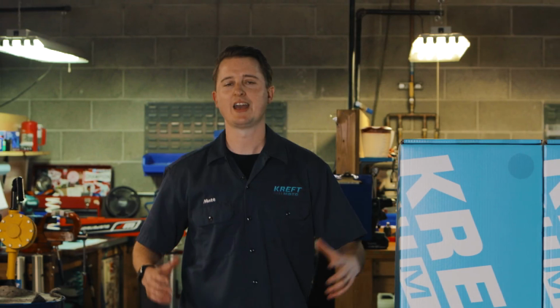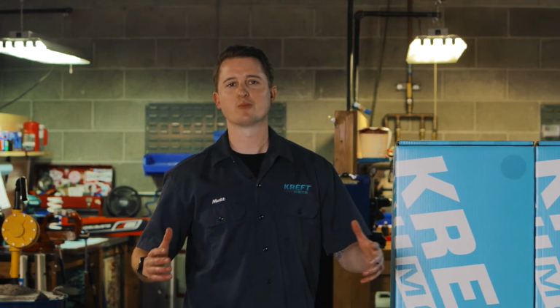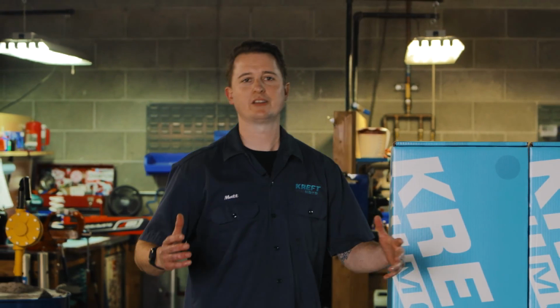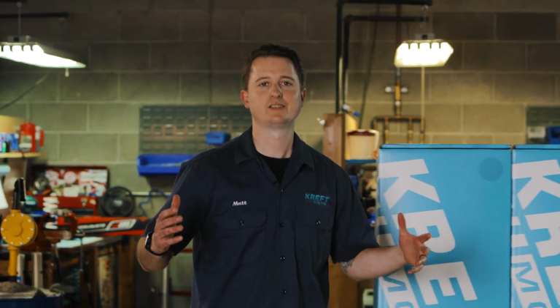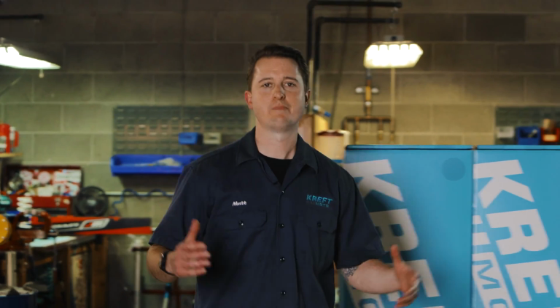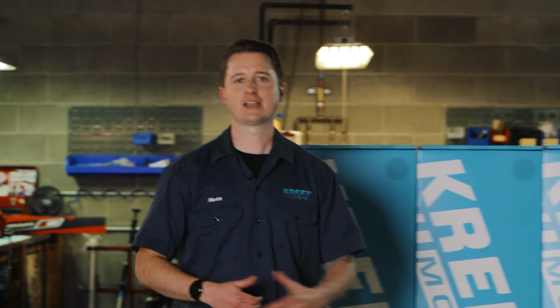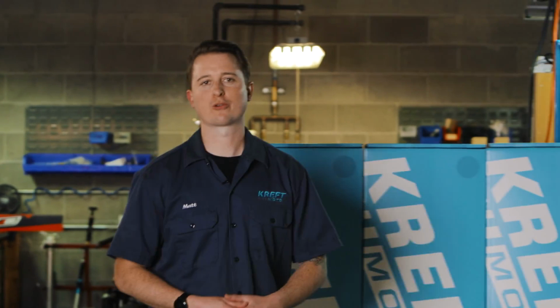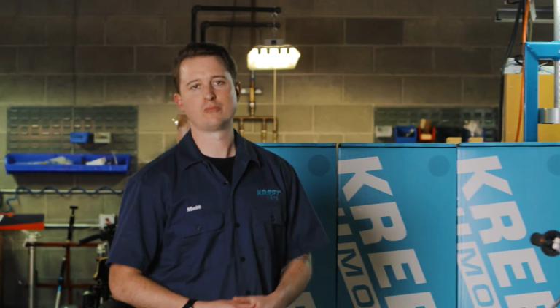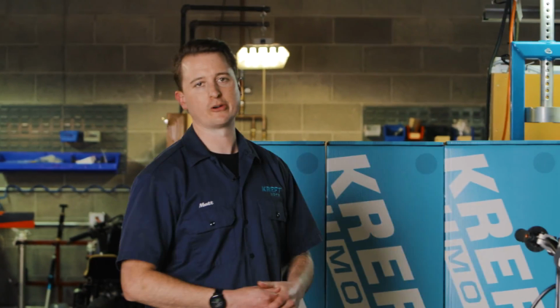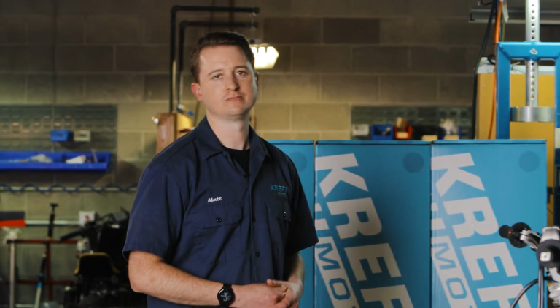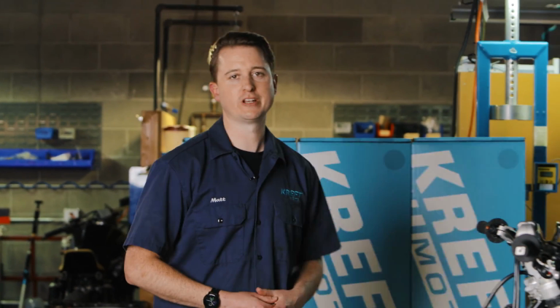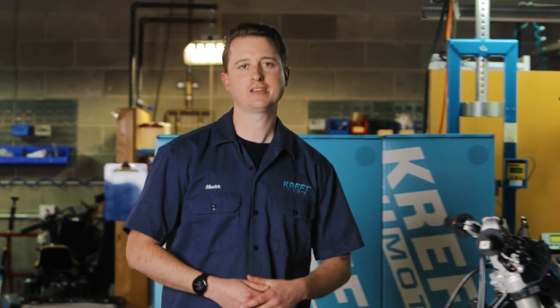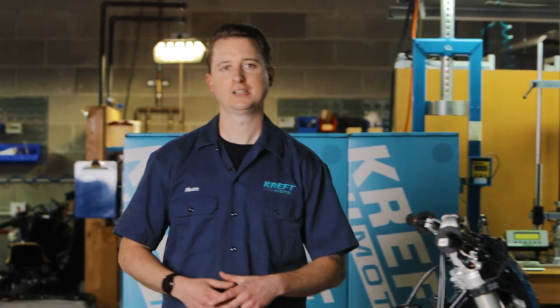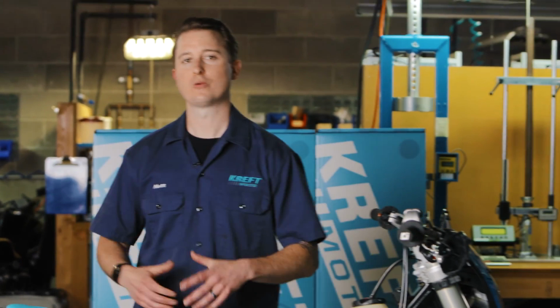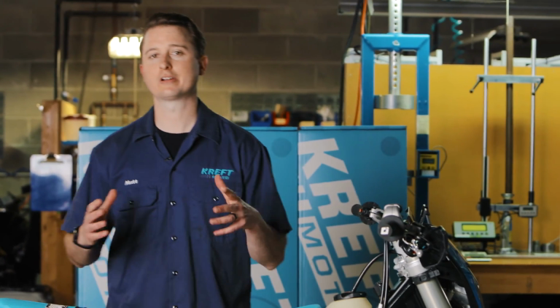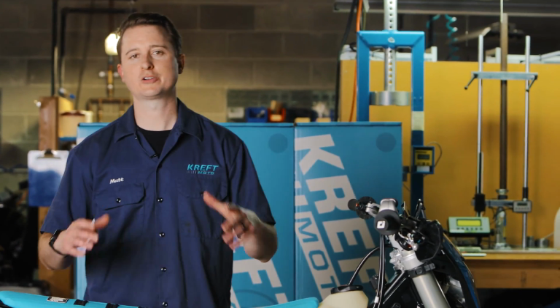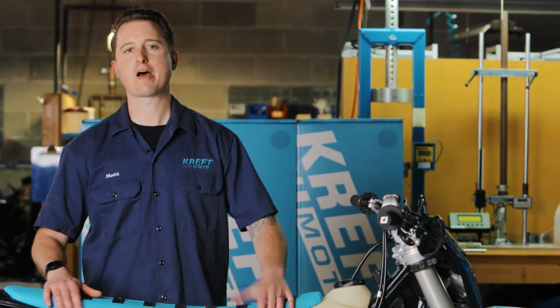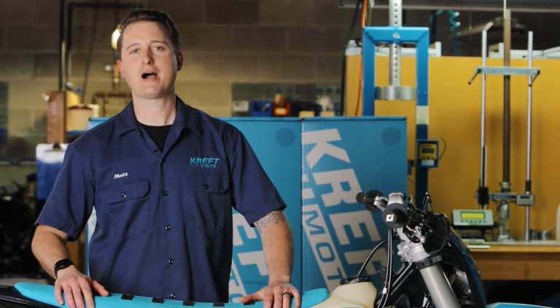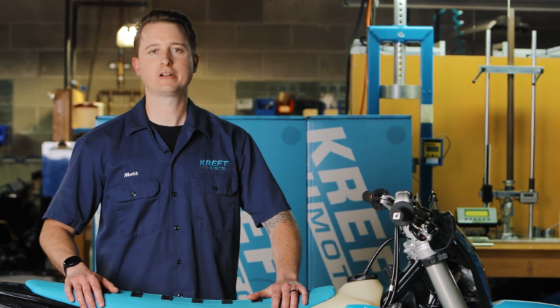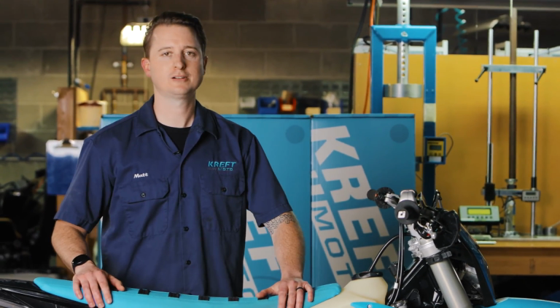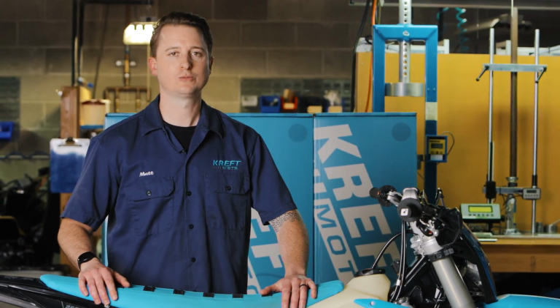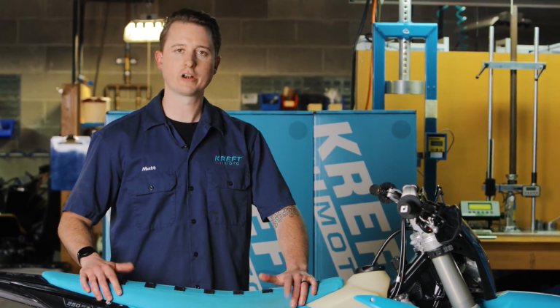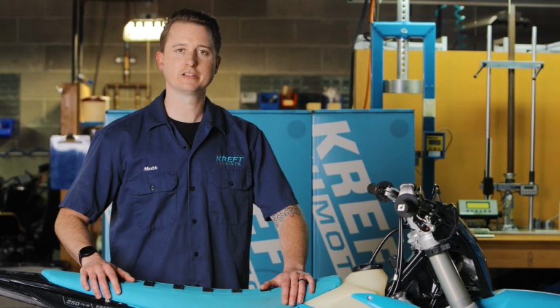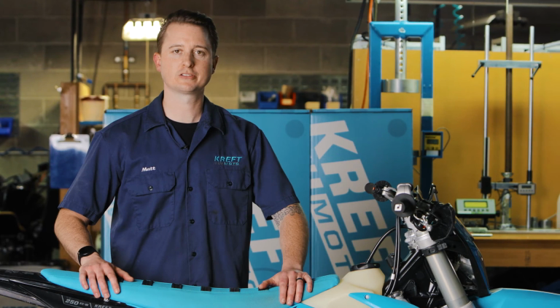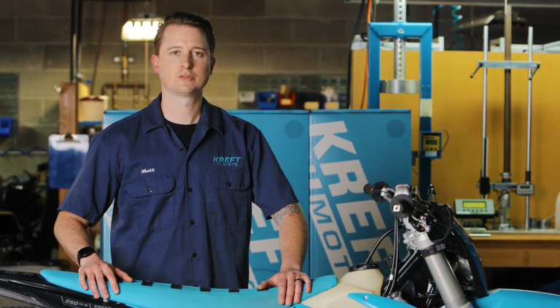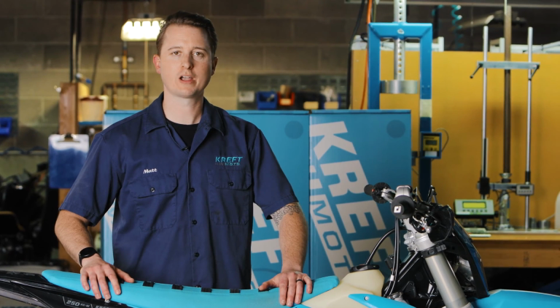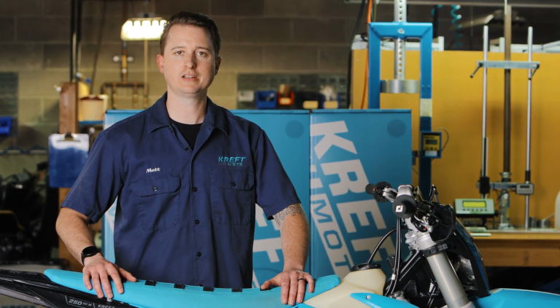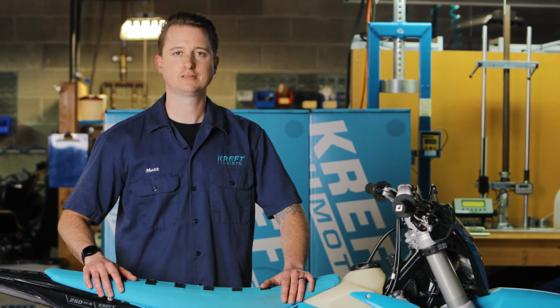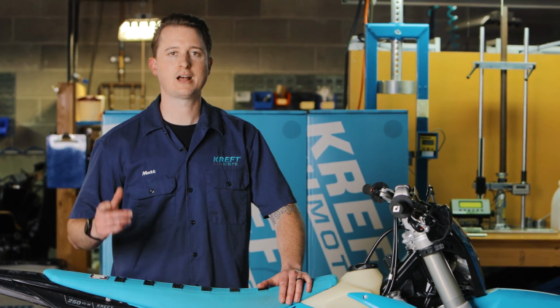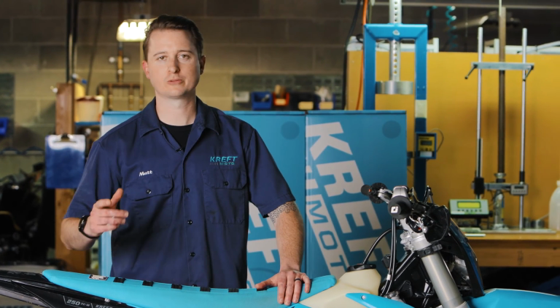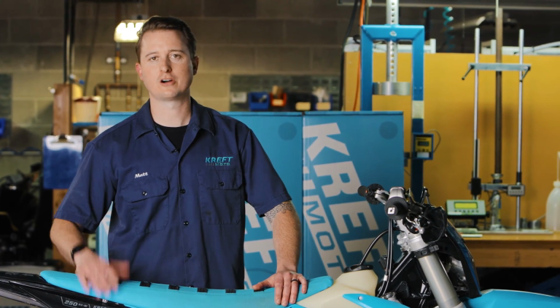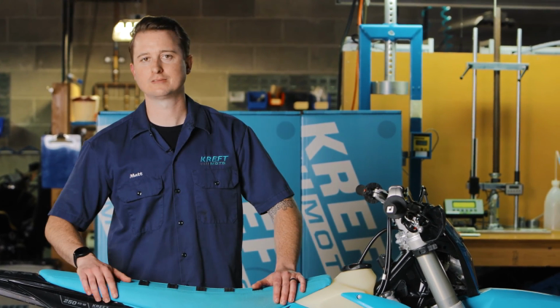Hey everybody, Matt here with Crefemoto. Today we're here to talk to you about our power dial — what it is, why you need it, and how to install it.